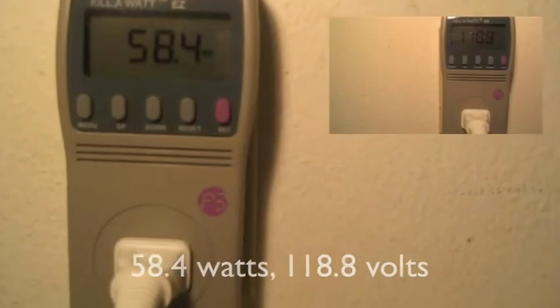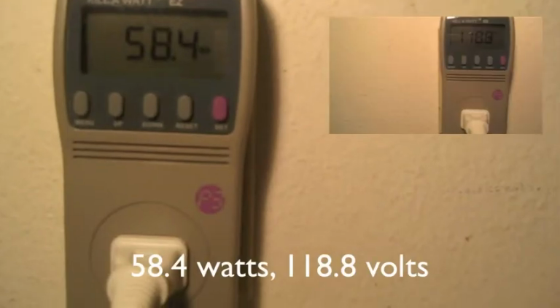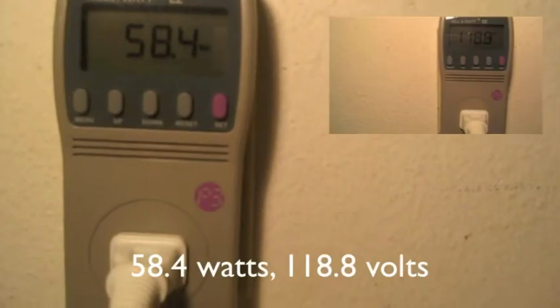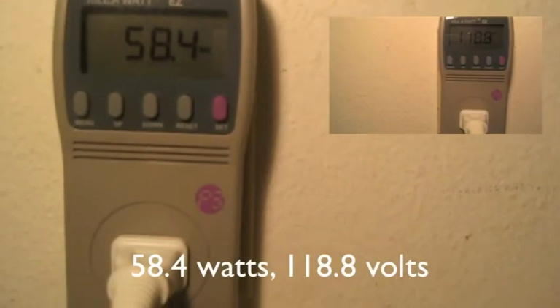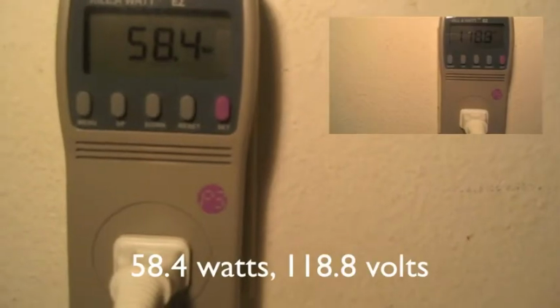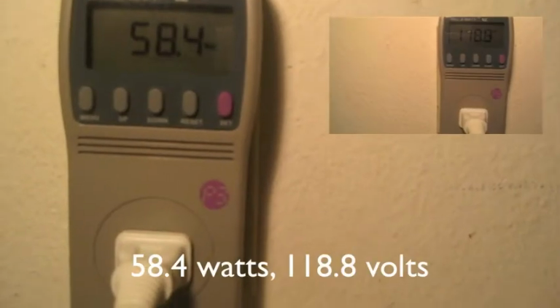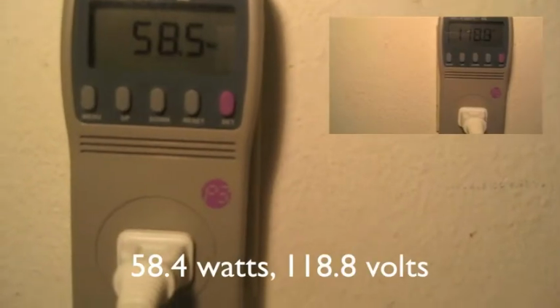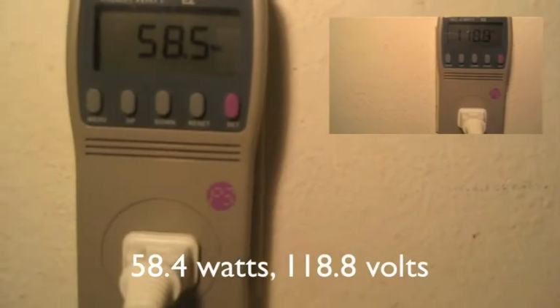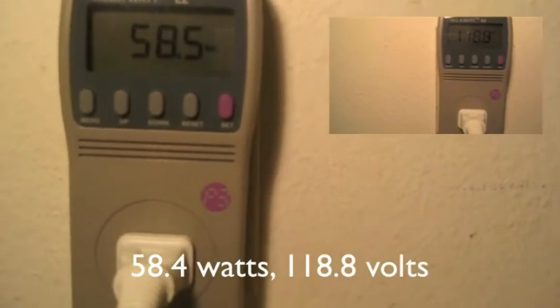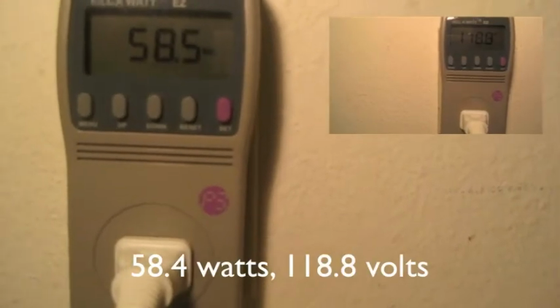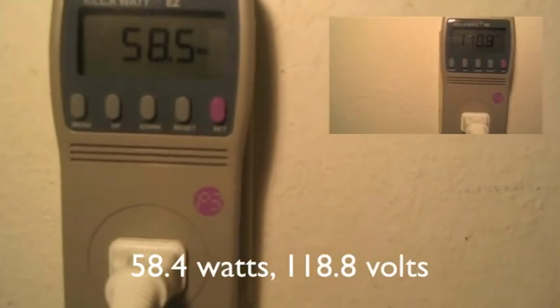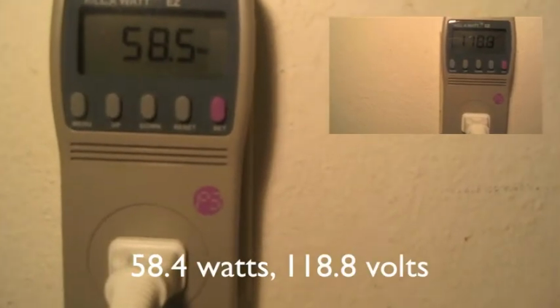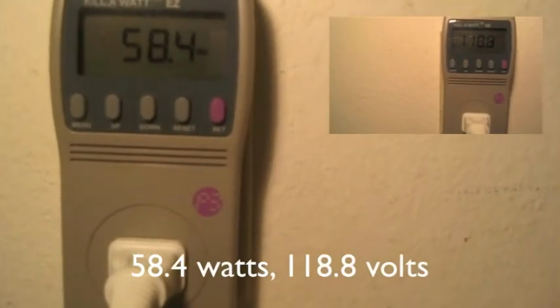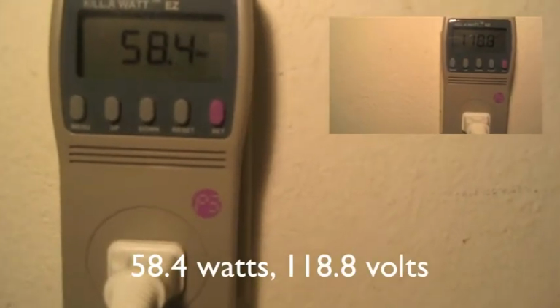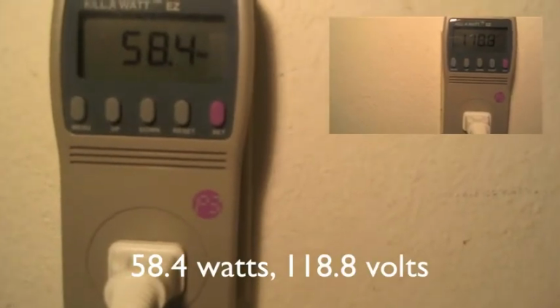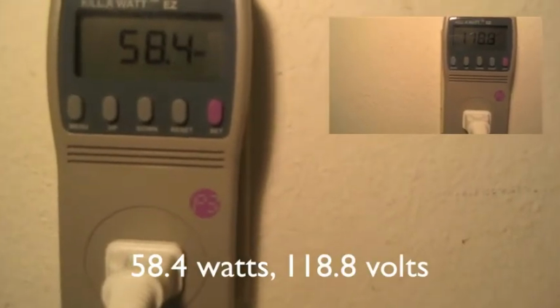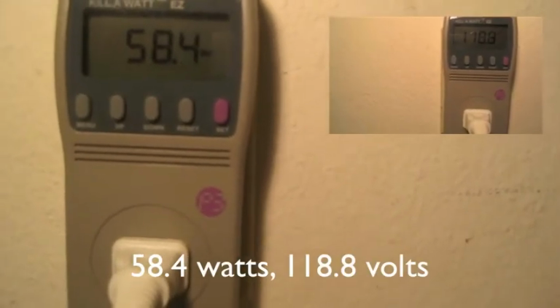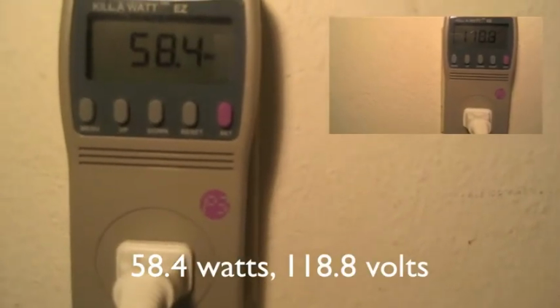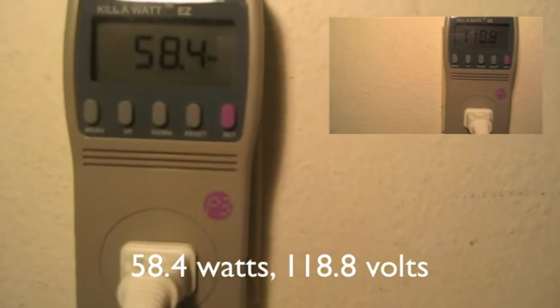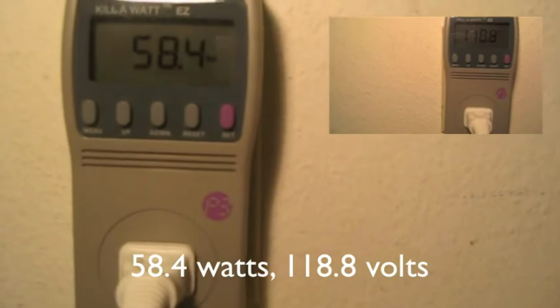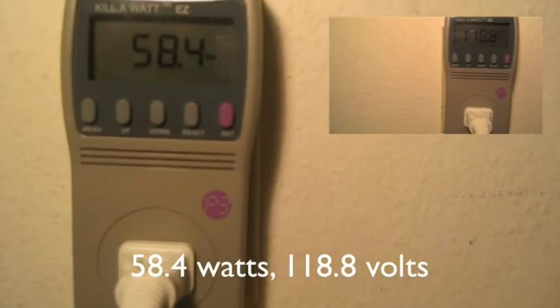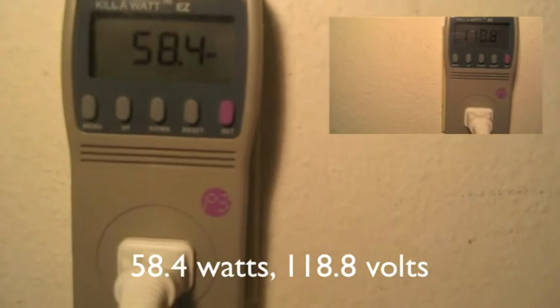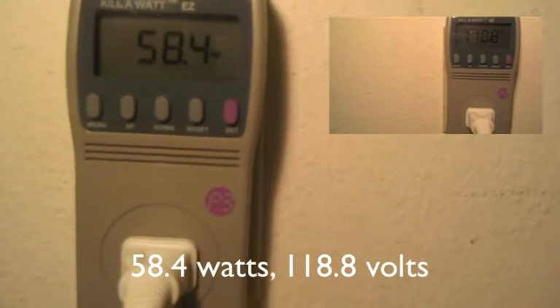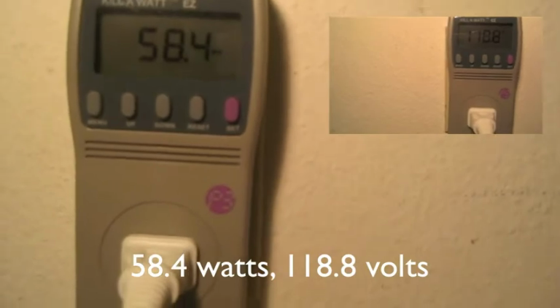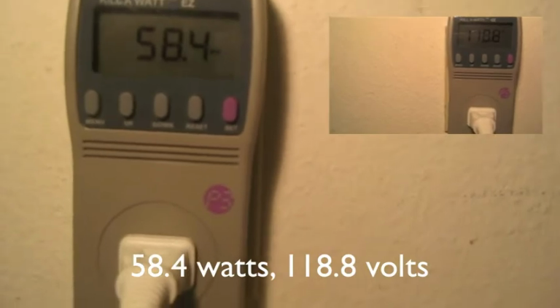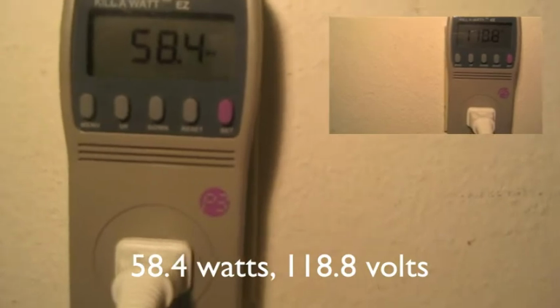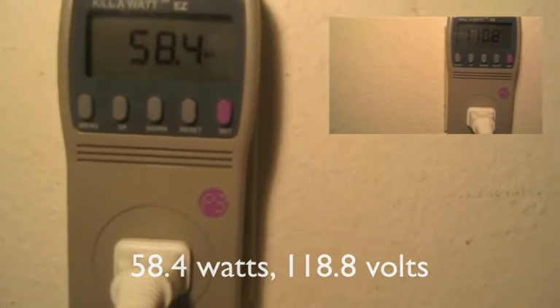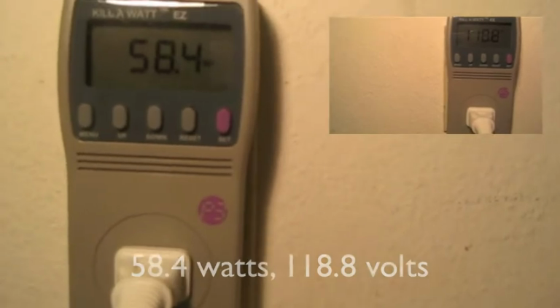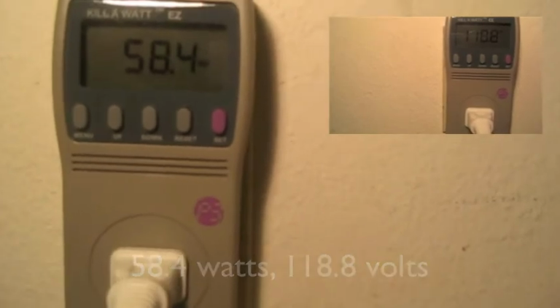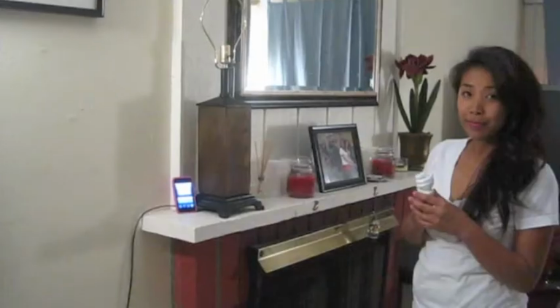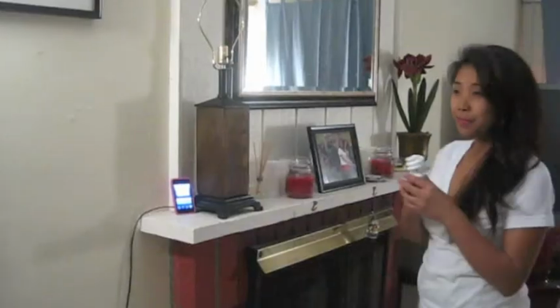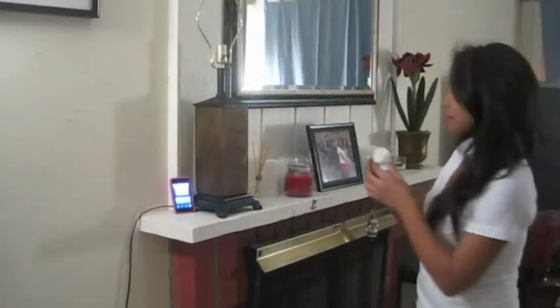Here is our second reading for the 60-watt incandescent light bulb. We repeated twice more for accuracy.